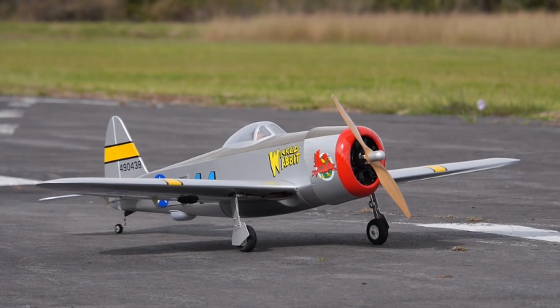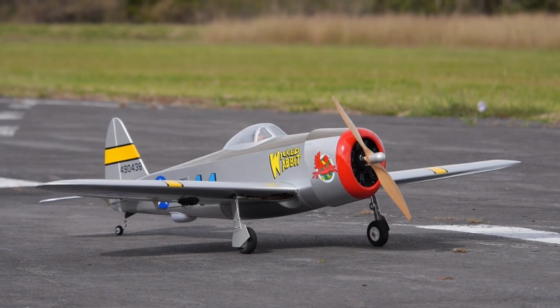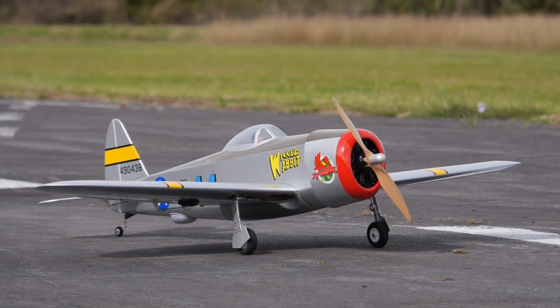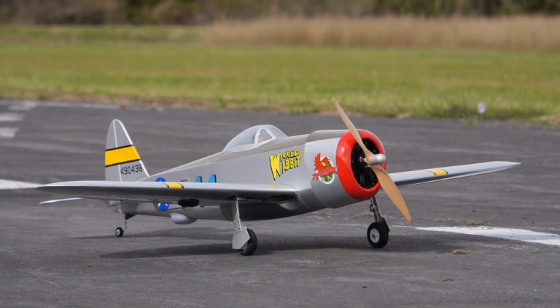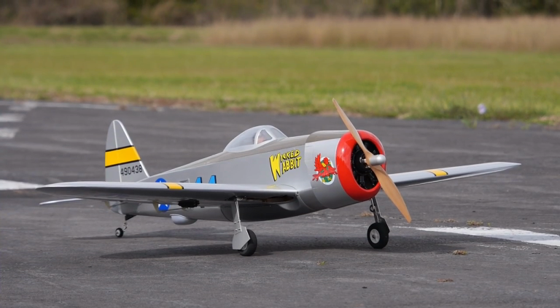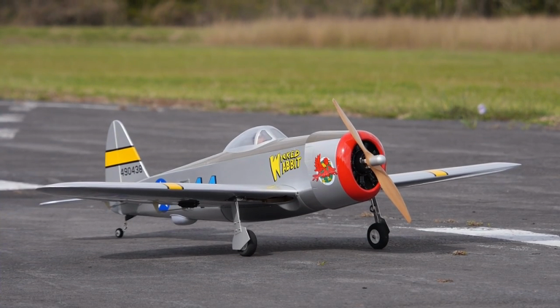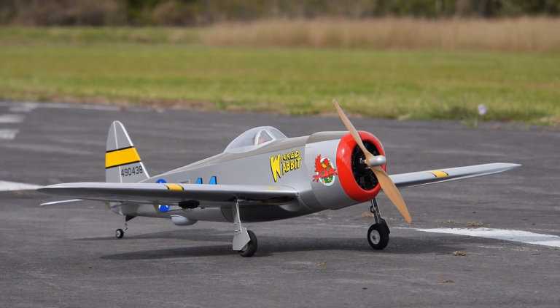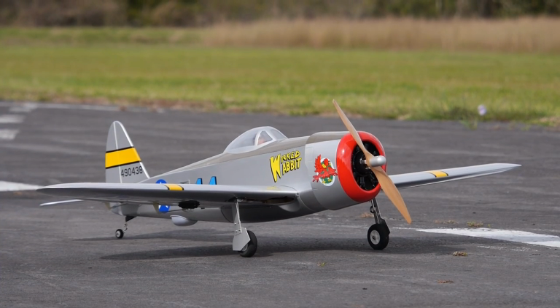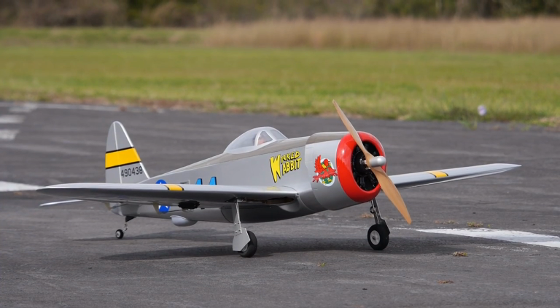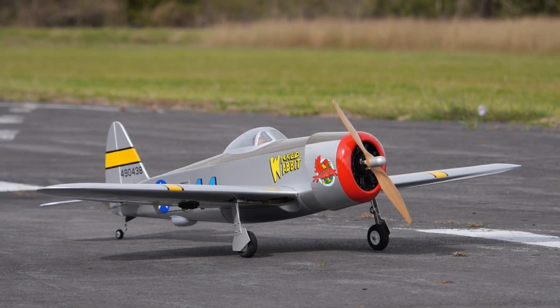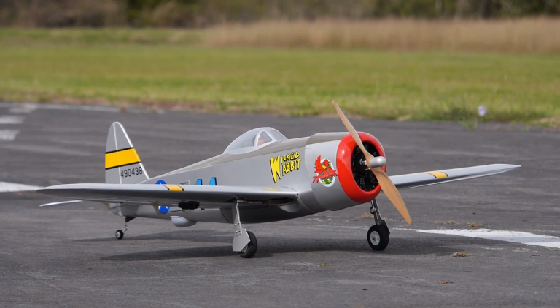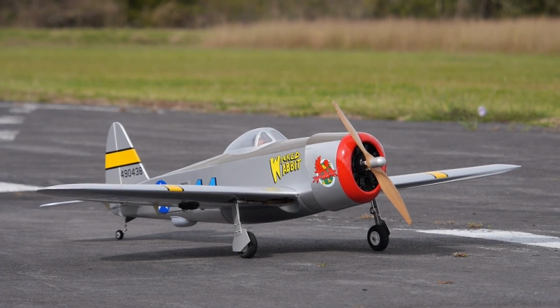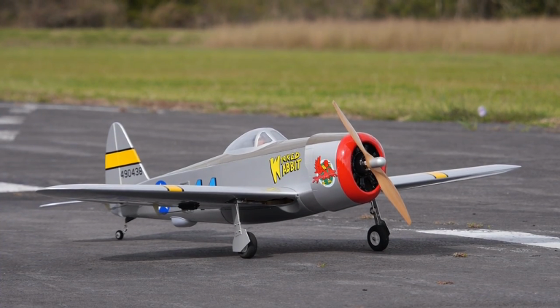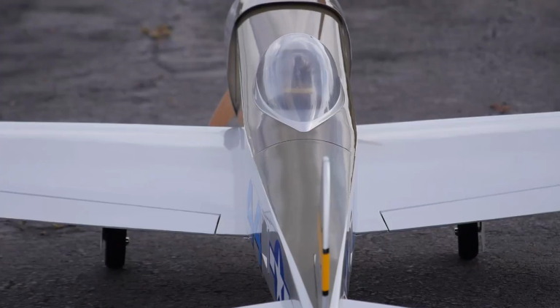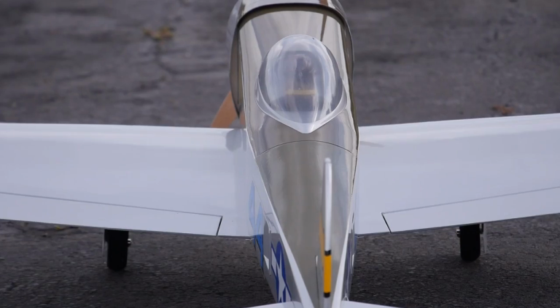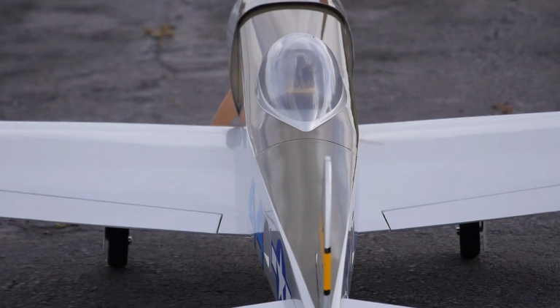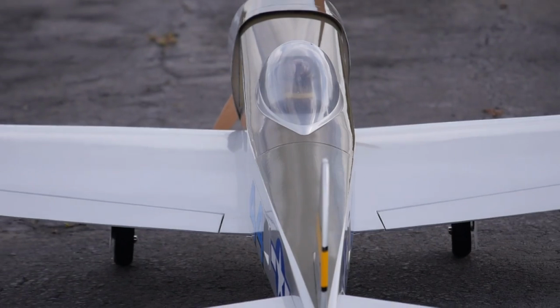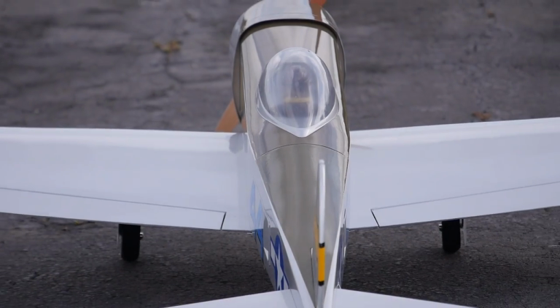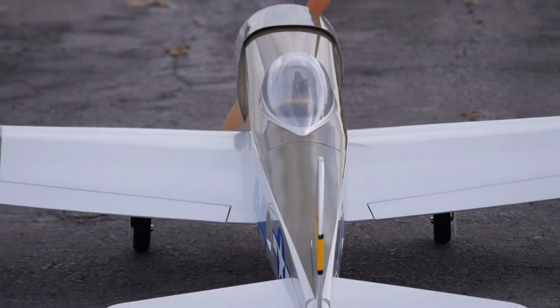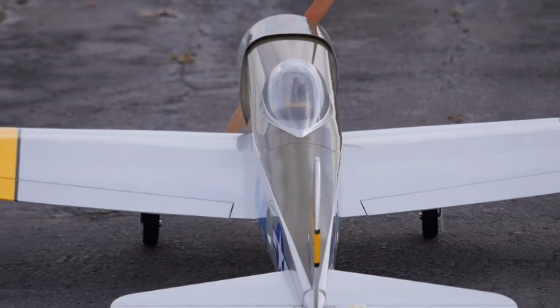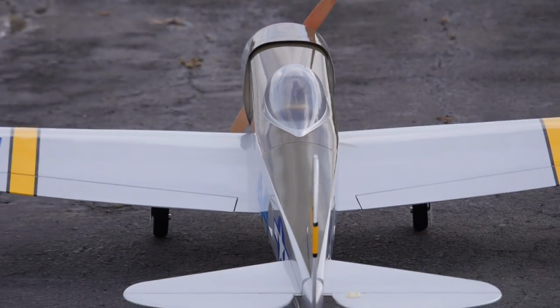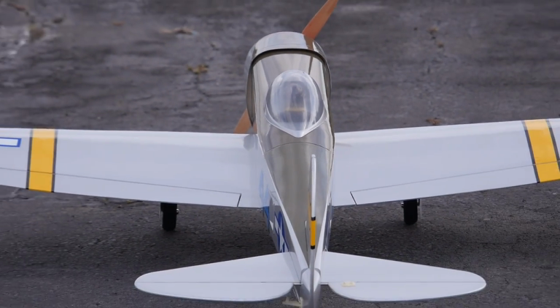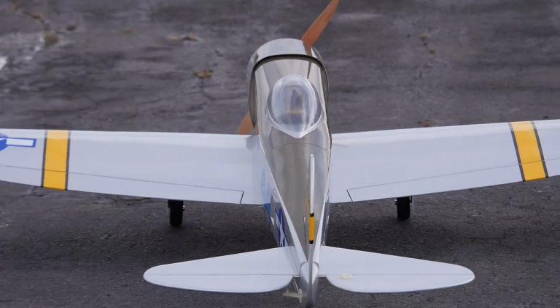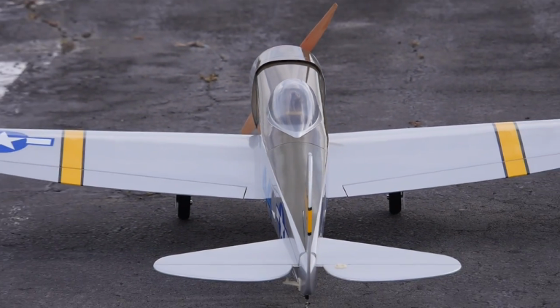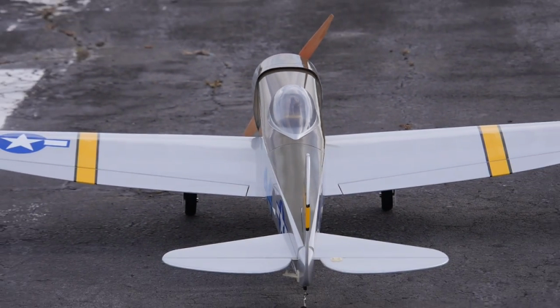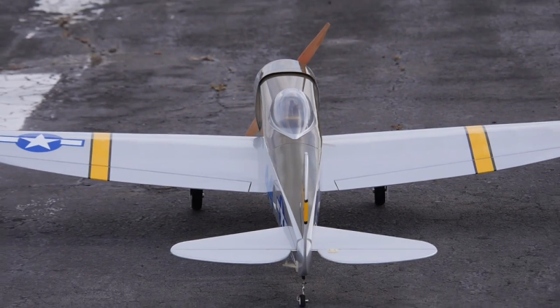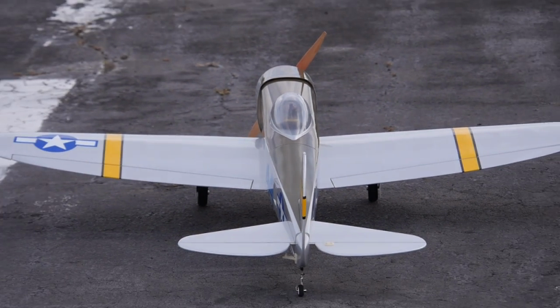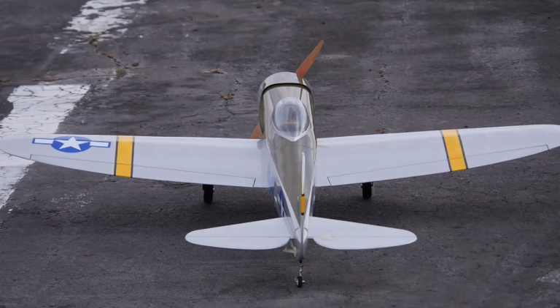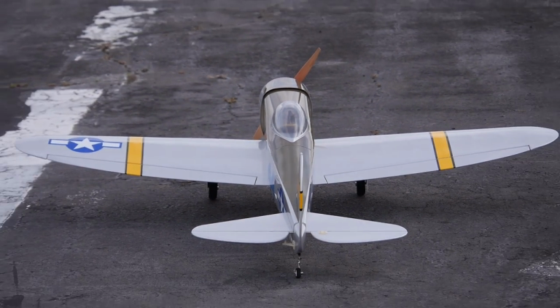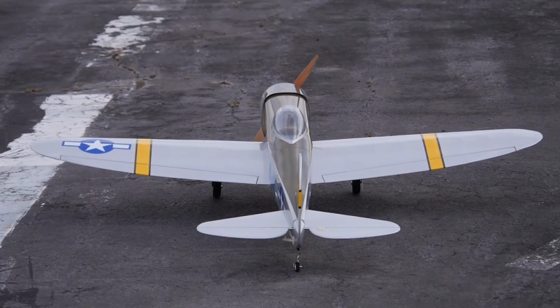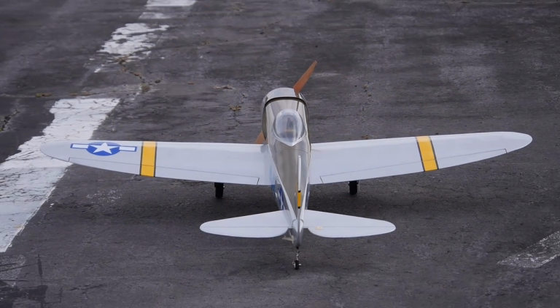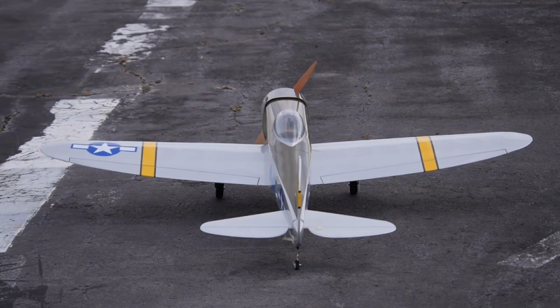Now Hangar 9 has an electric fun scale version. With two power options, it should surely meet the needs of any sport flyer.